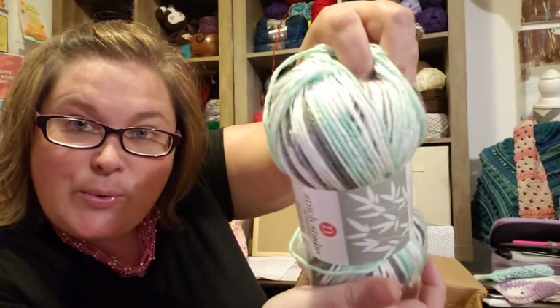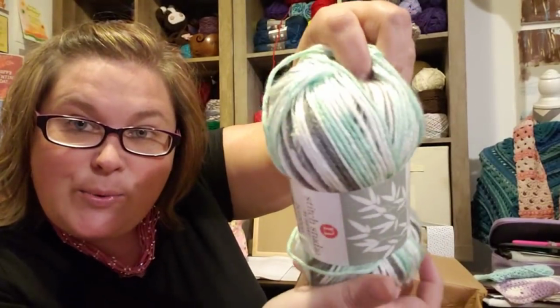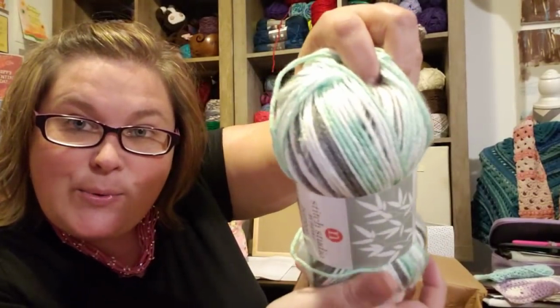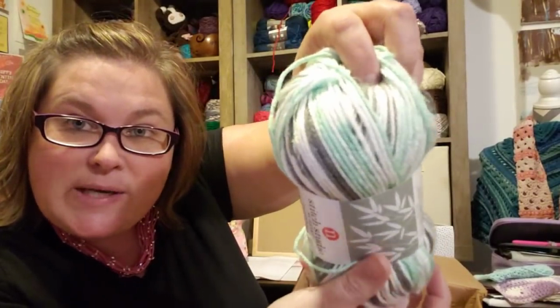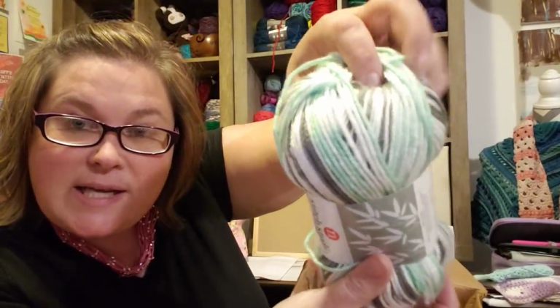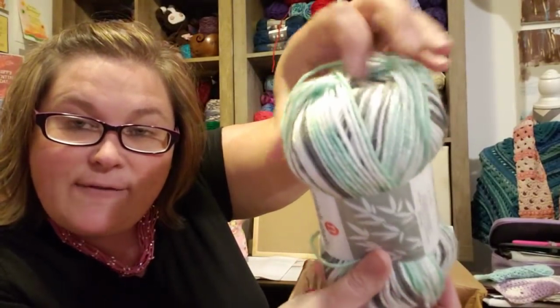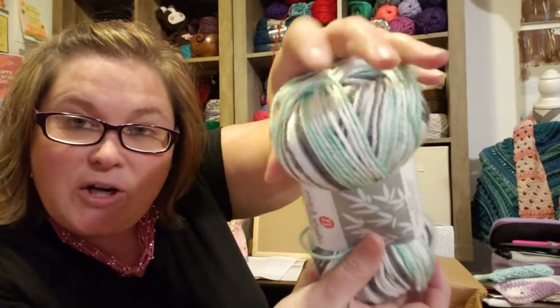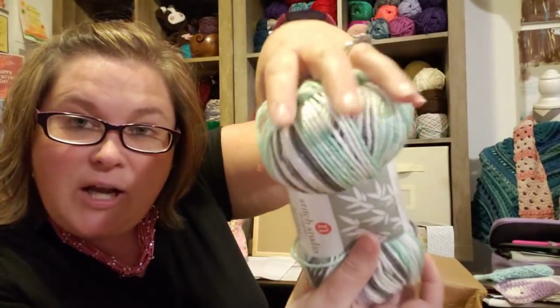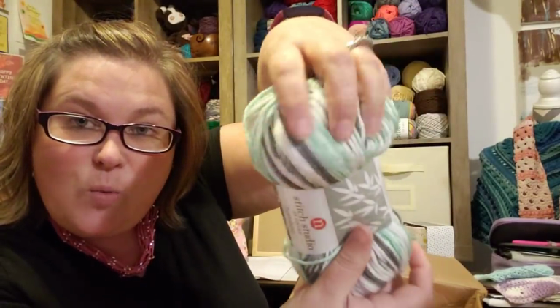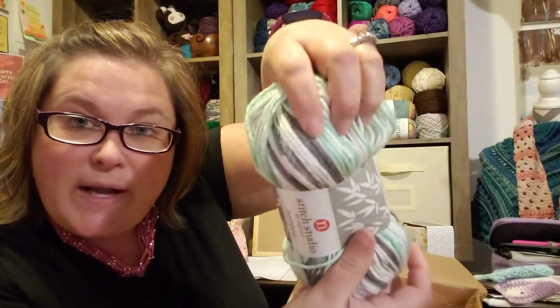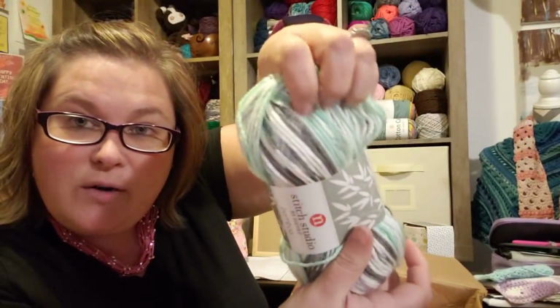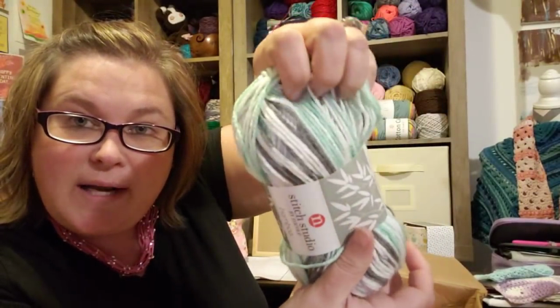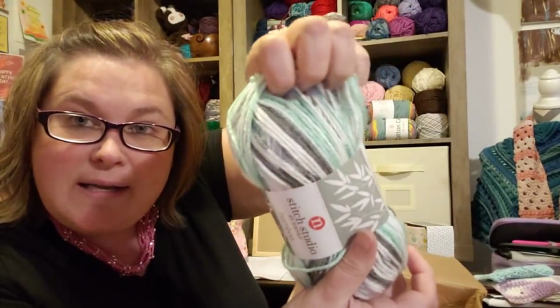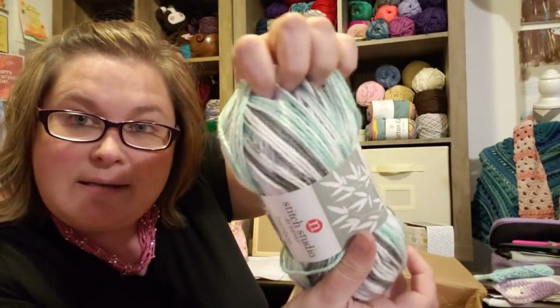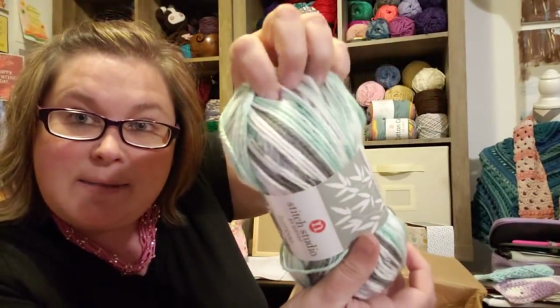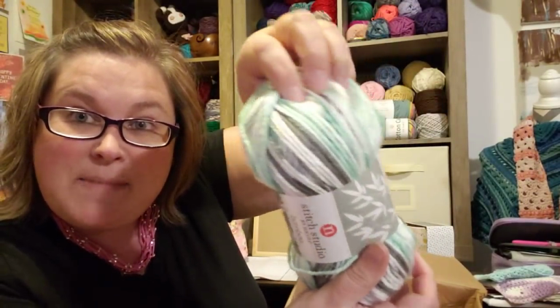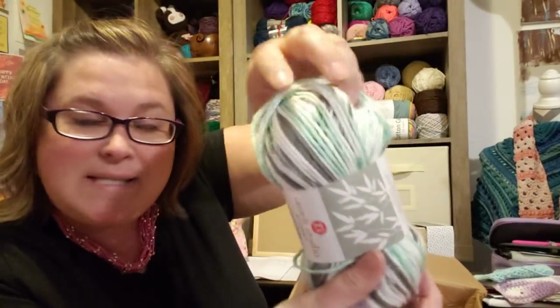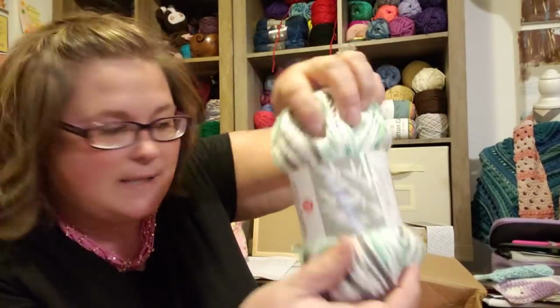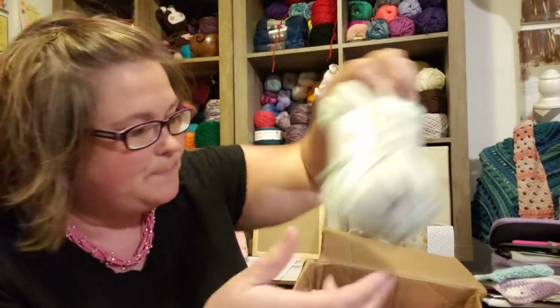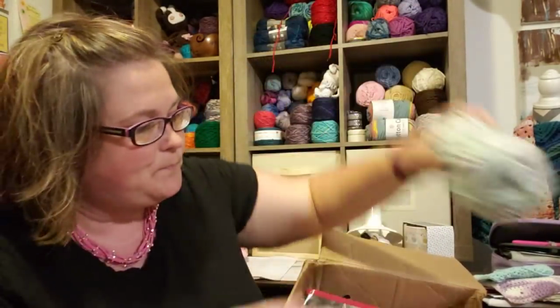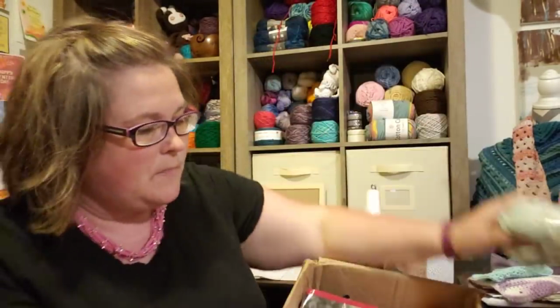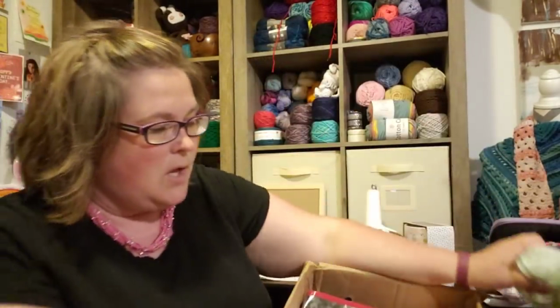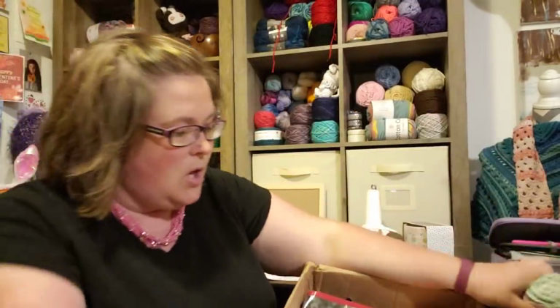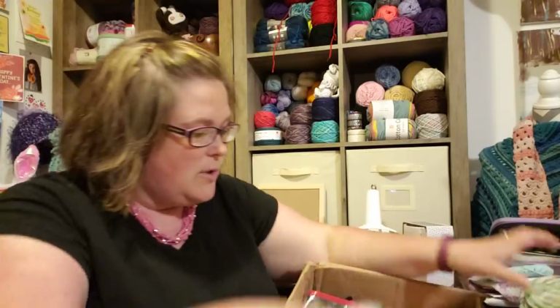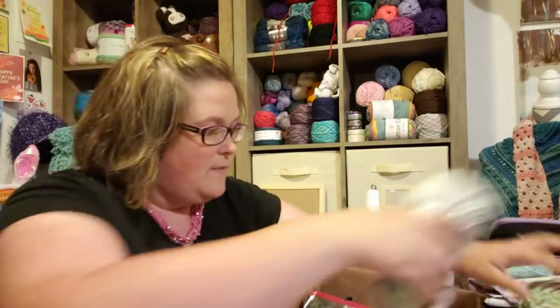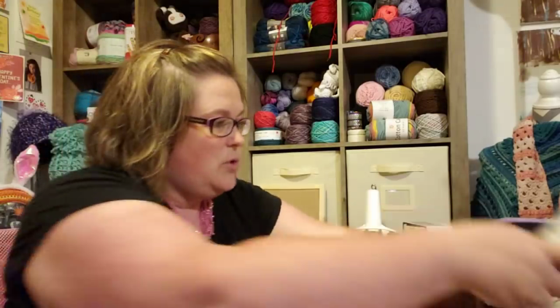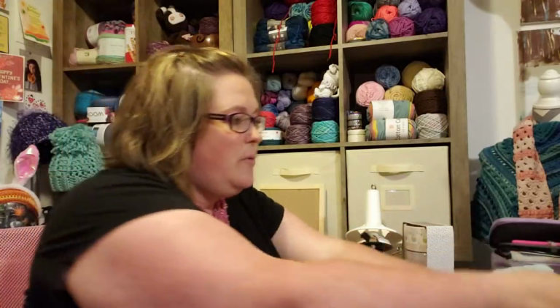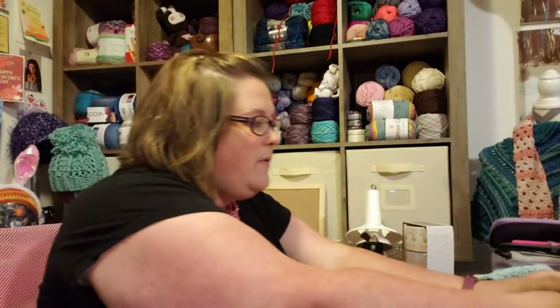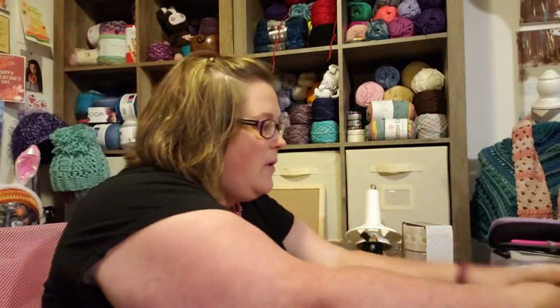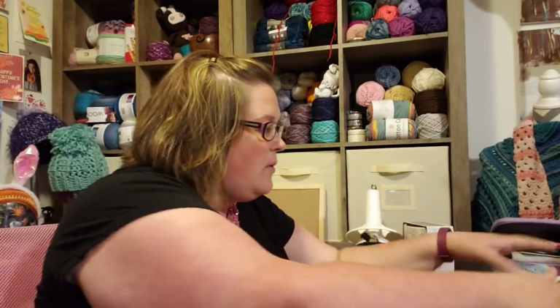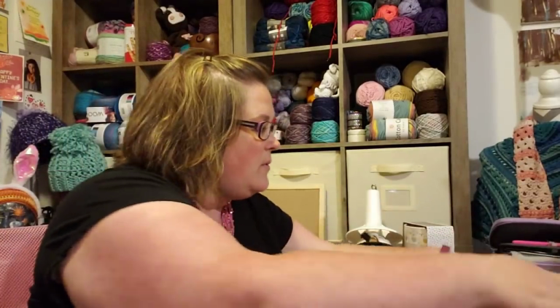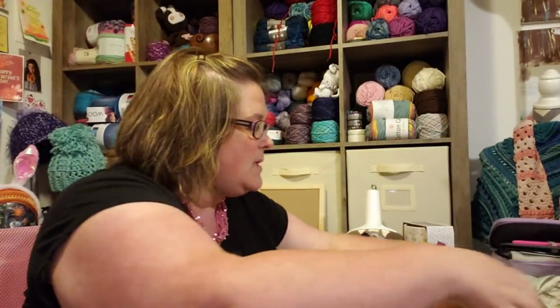Ooh, and it's like a variegated white, gray, and mint. So I have two of those.